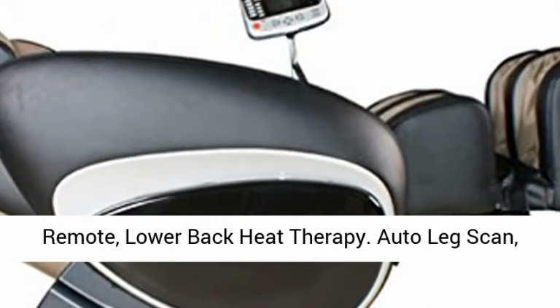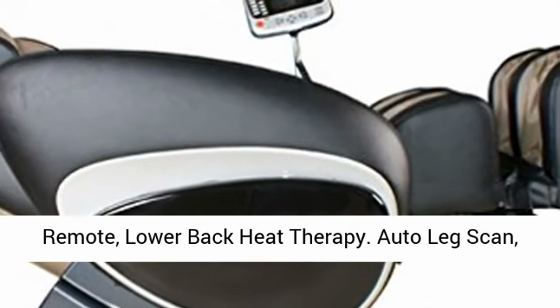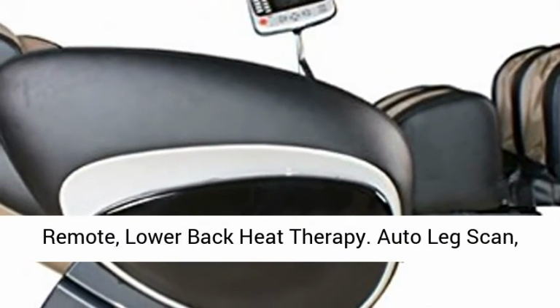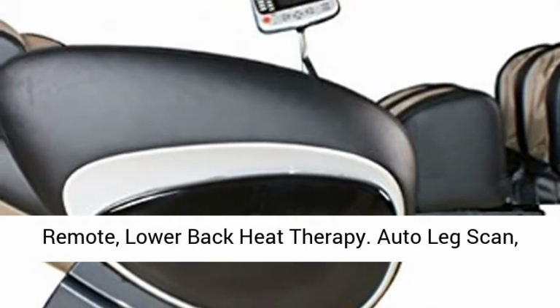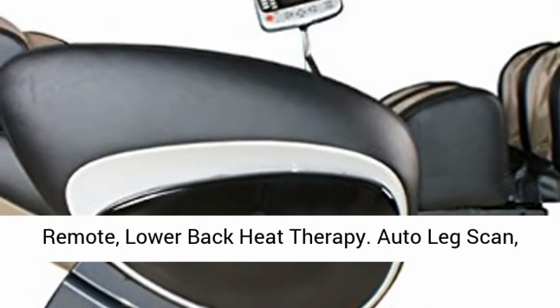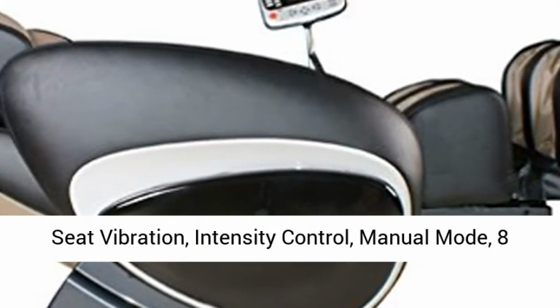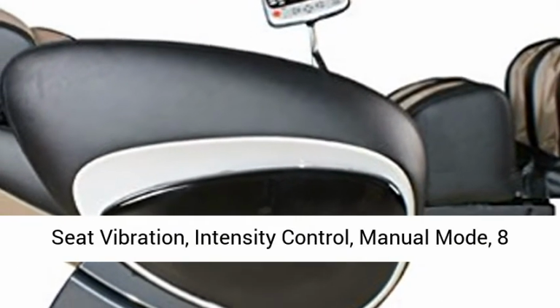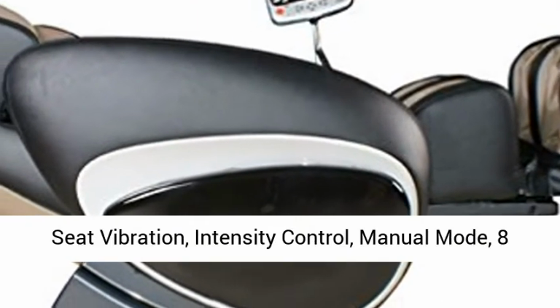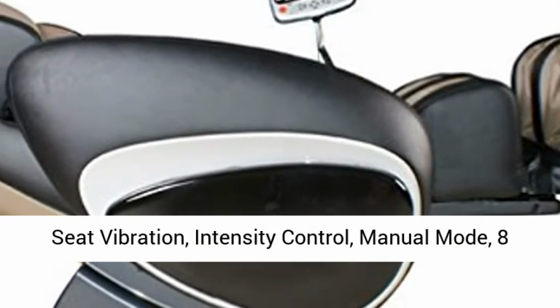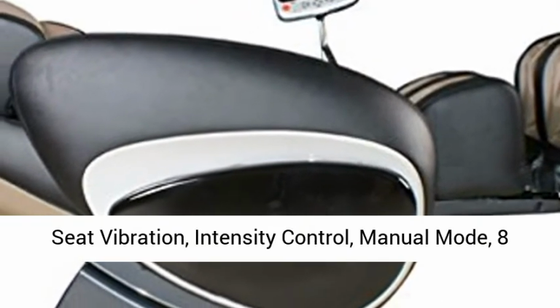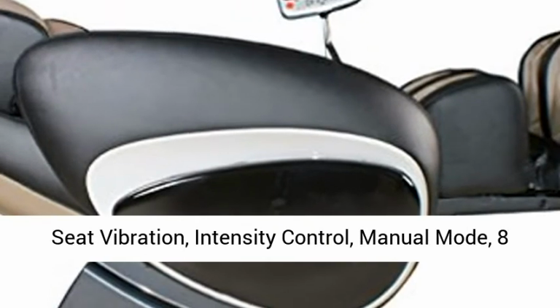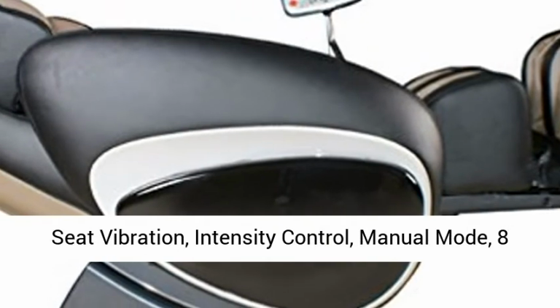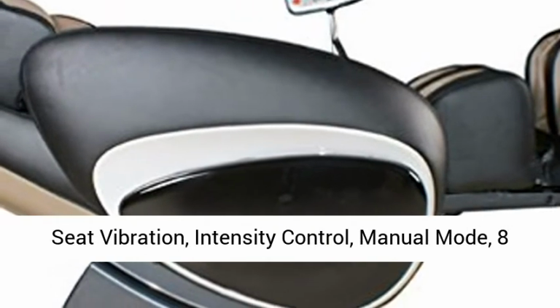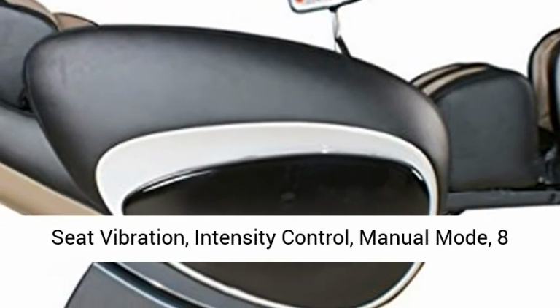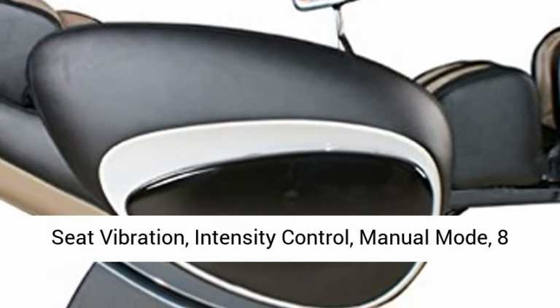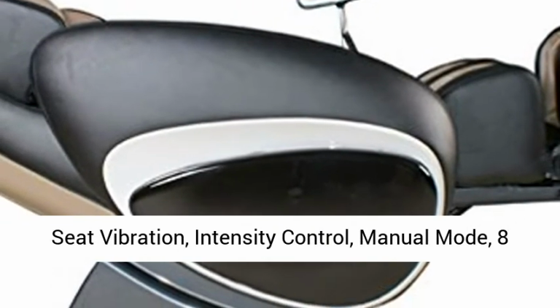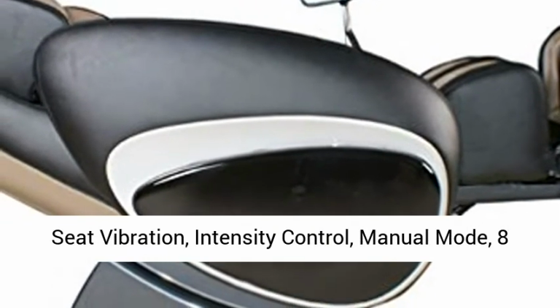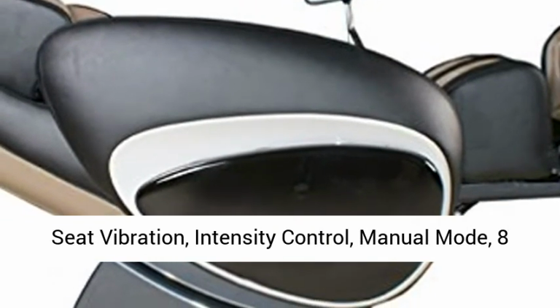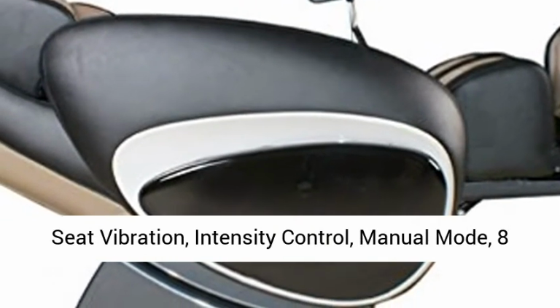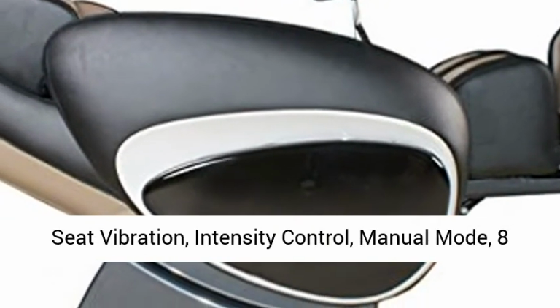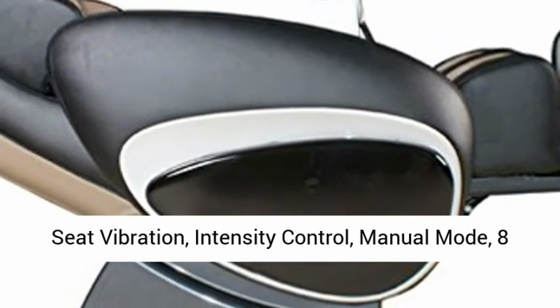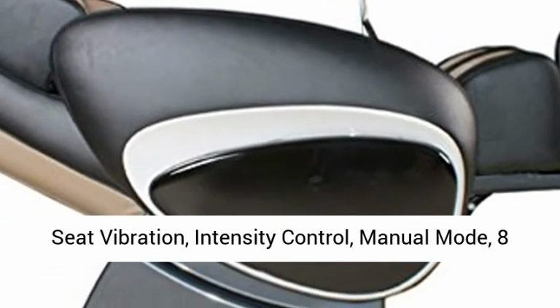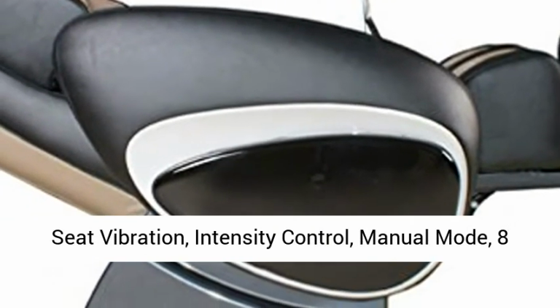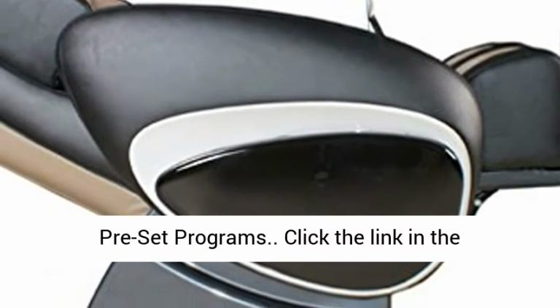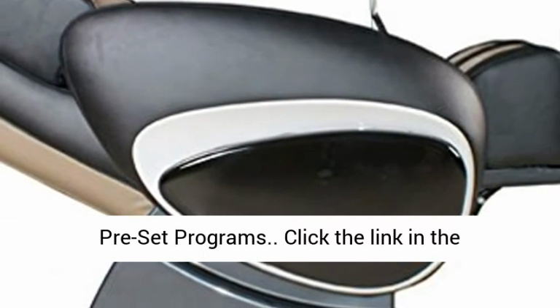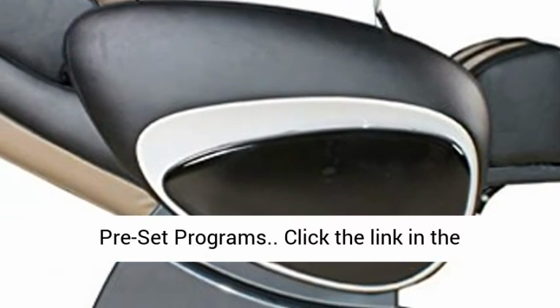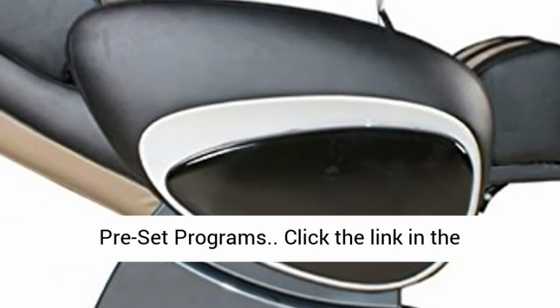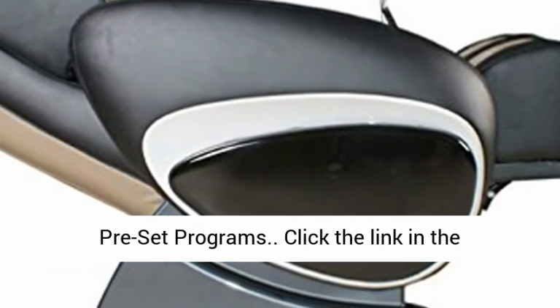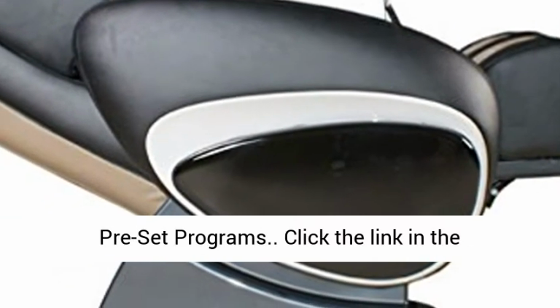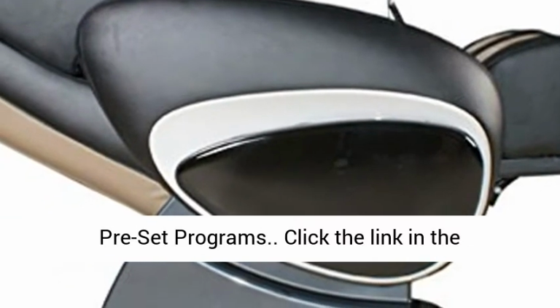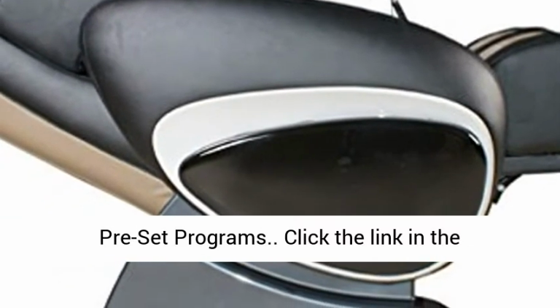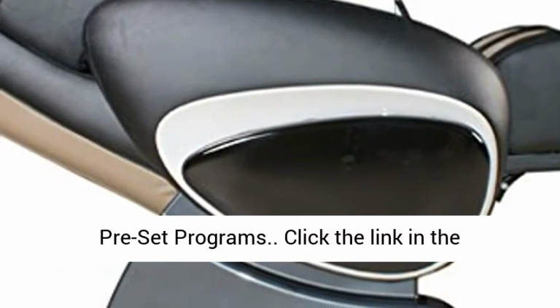Auto leg scan, seat vibration intensity controlled, manual mode, and eight preset programs.